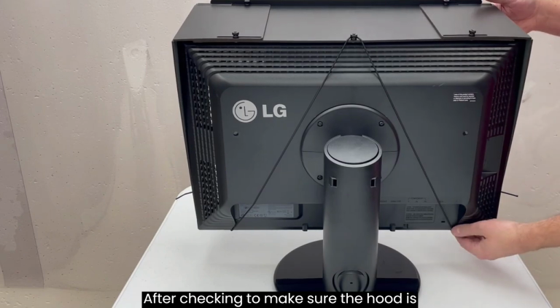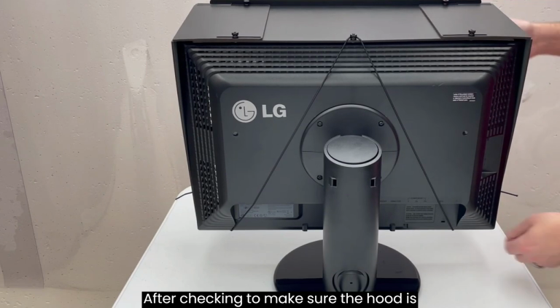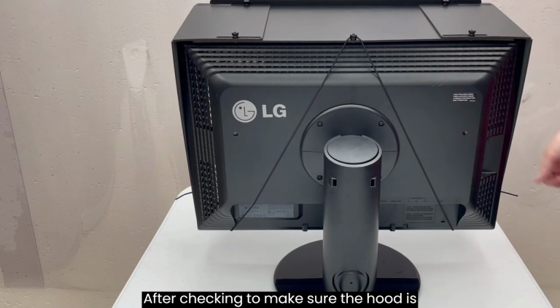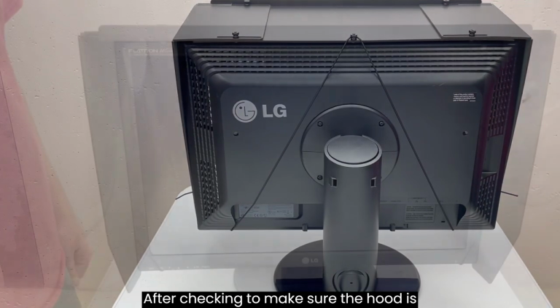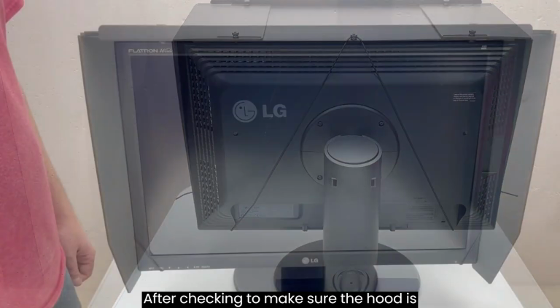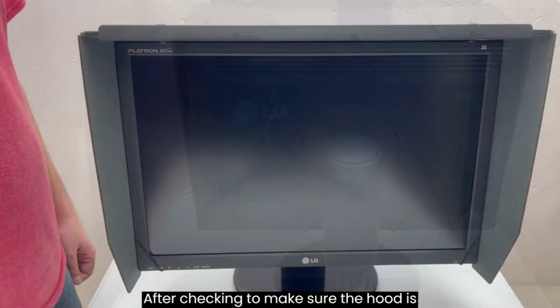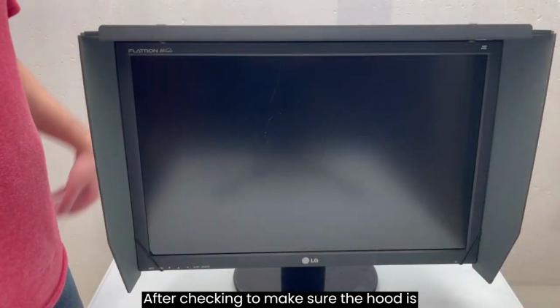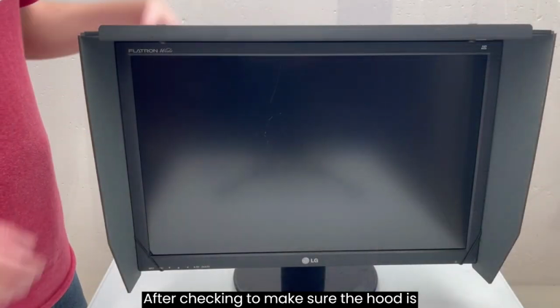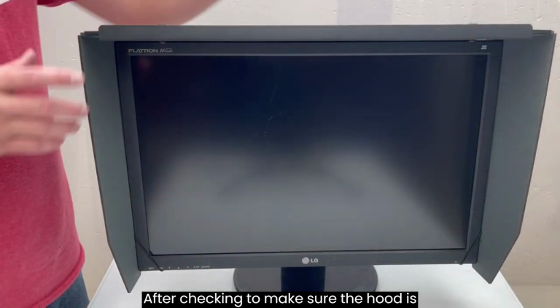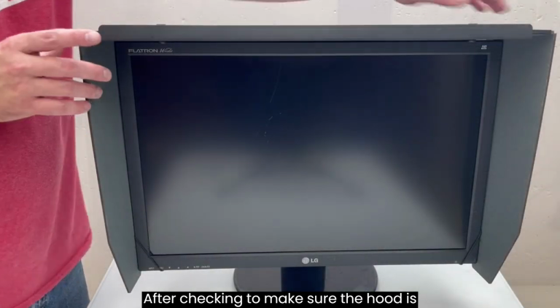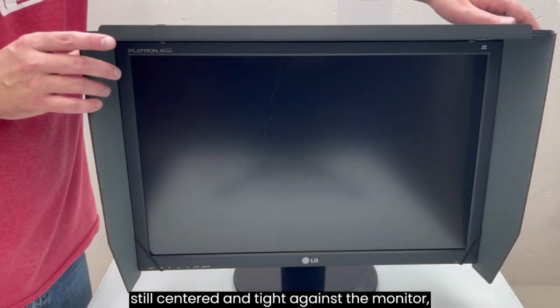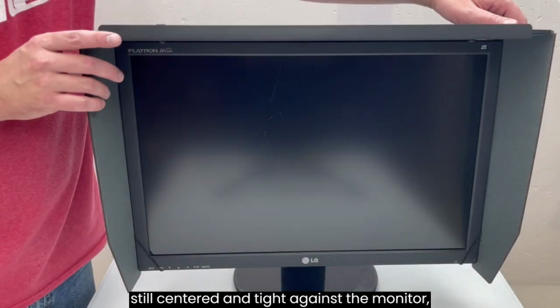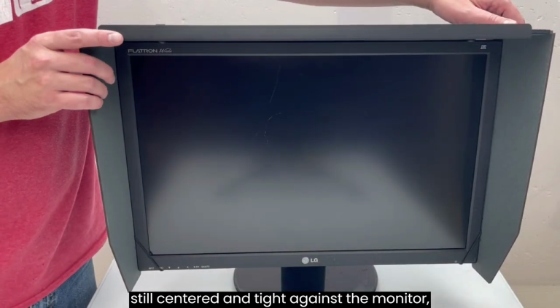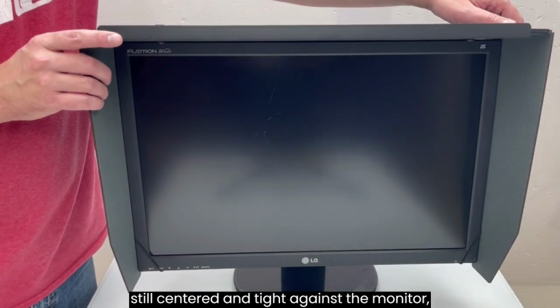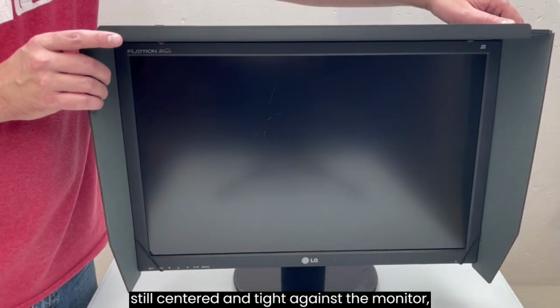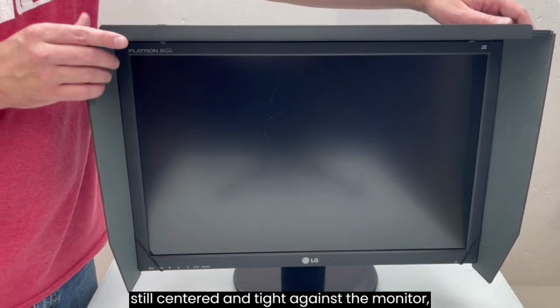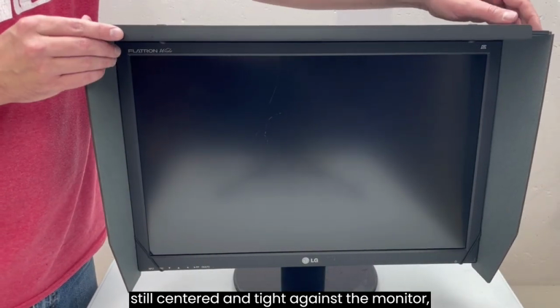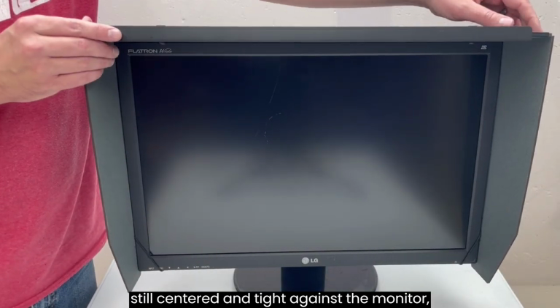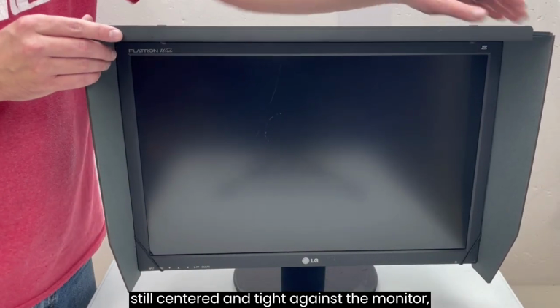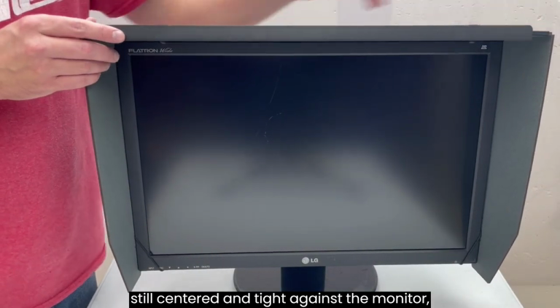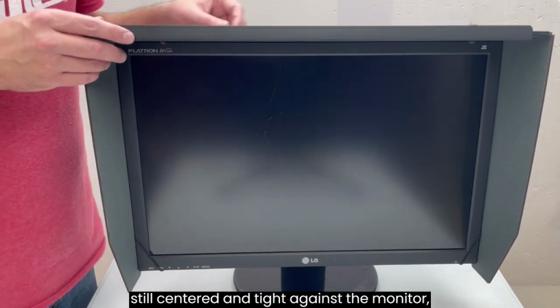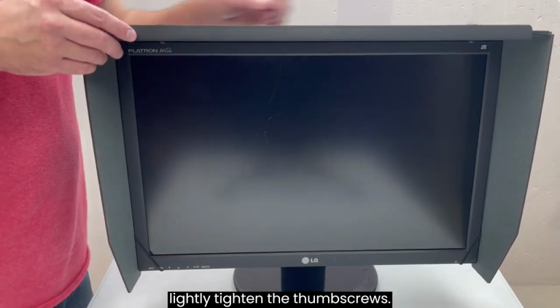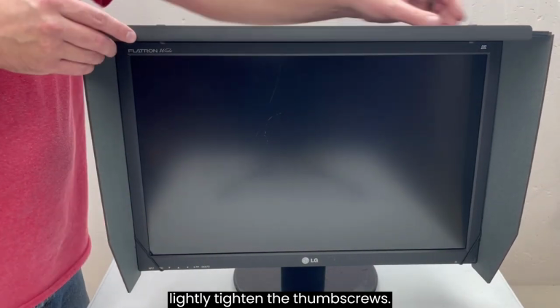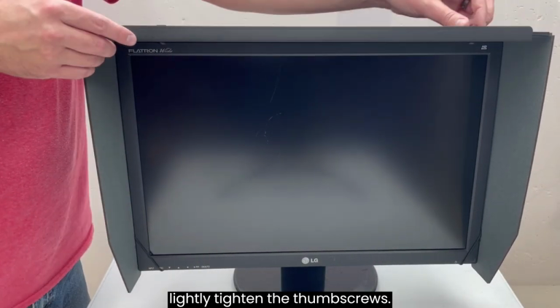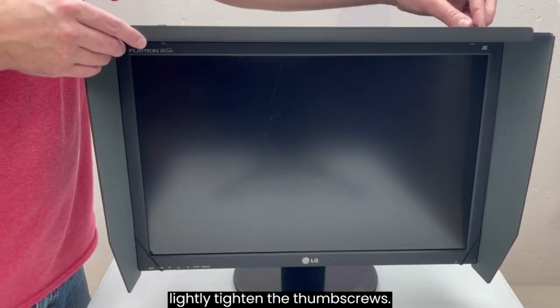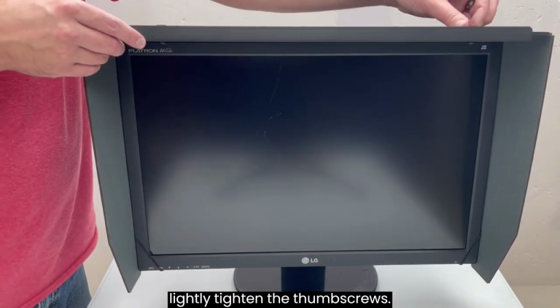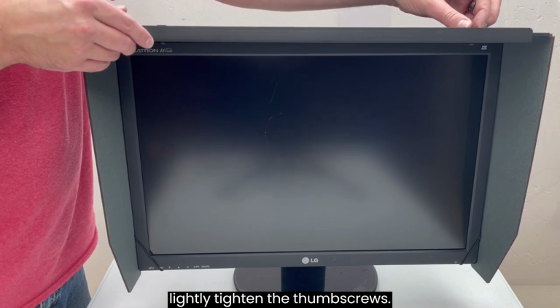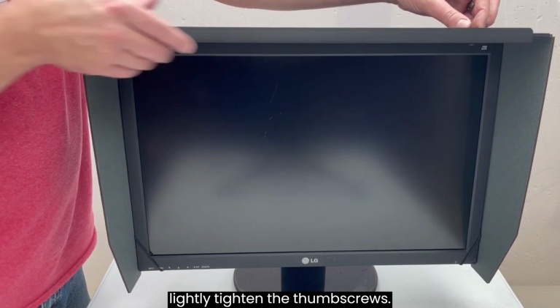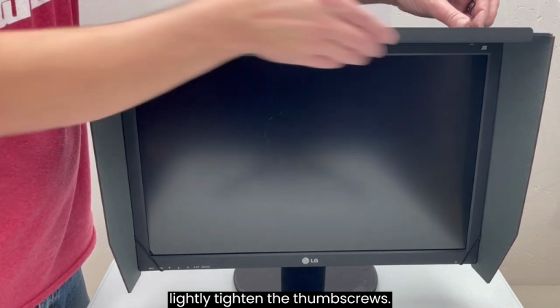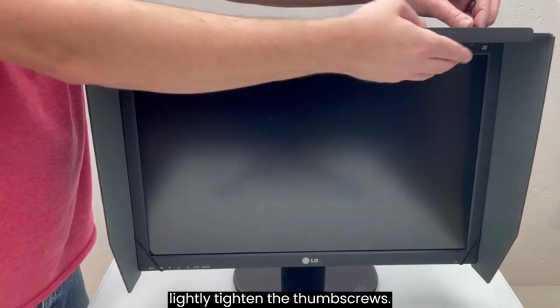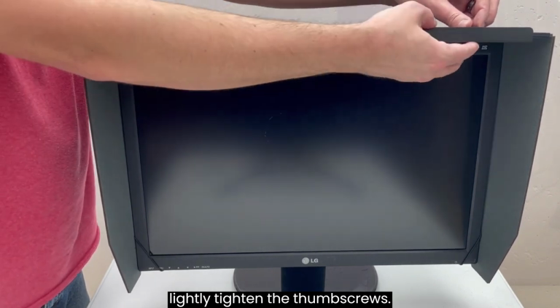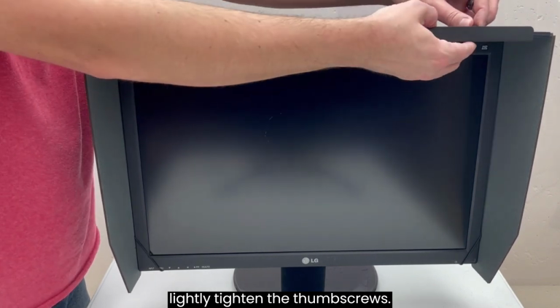After checking to make sure the hood is still centered and tight against the monitor, lightly tighten the thumb screws.